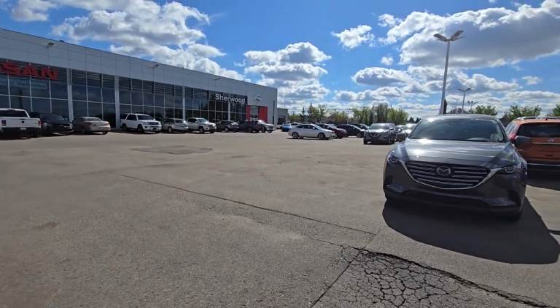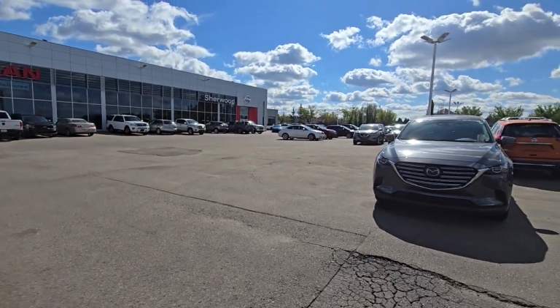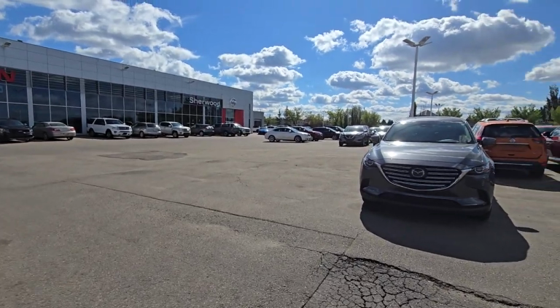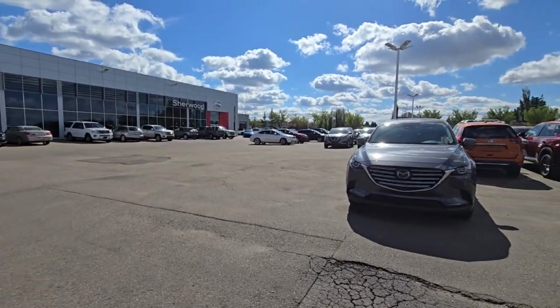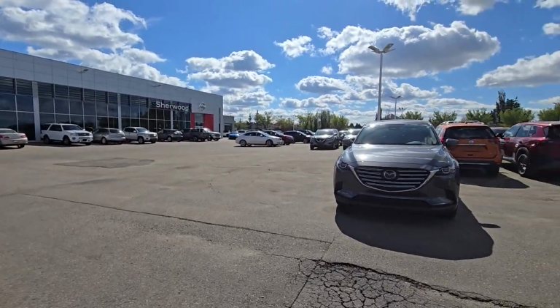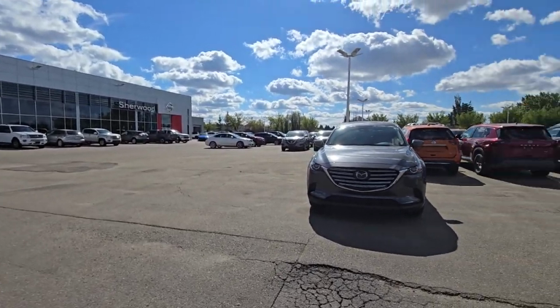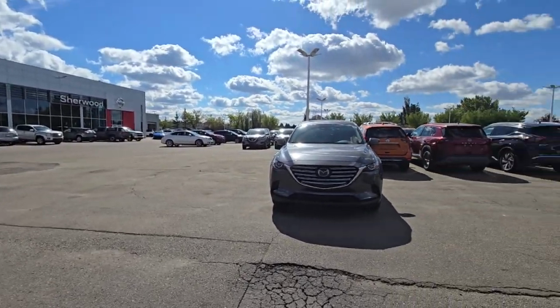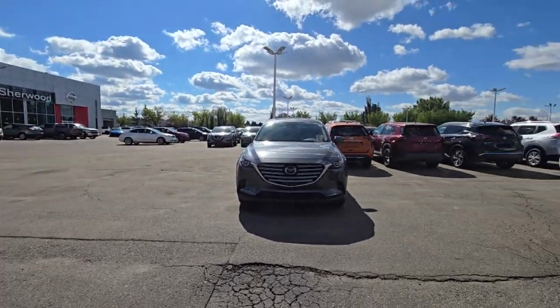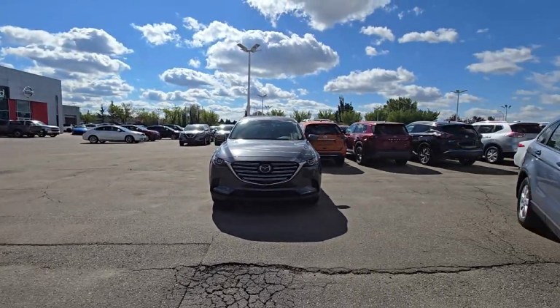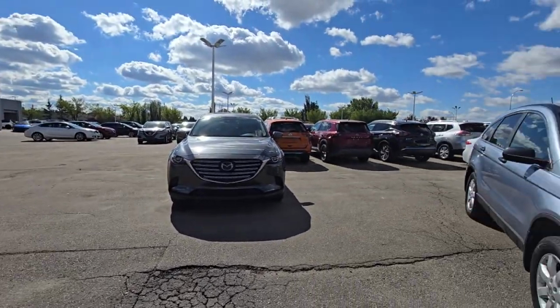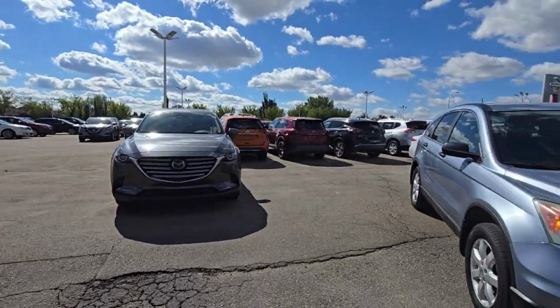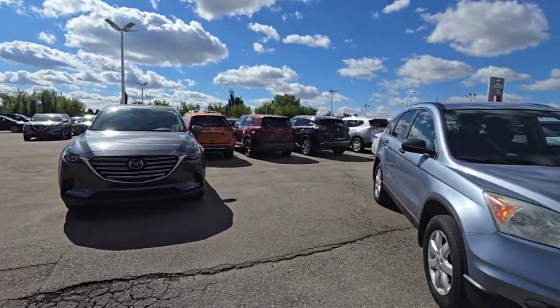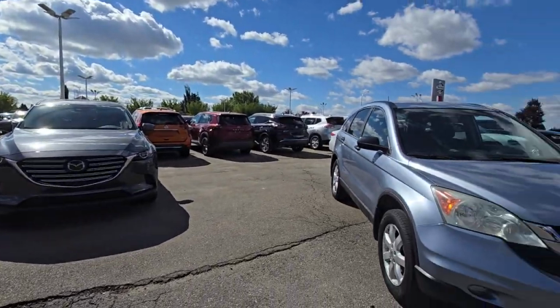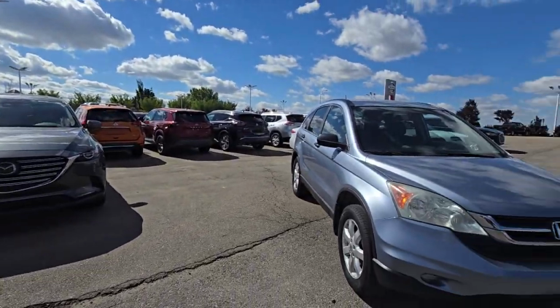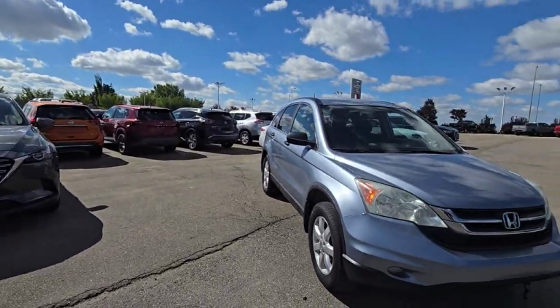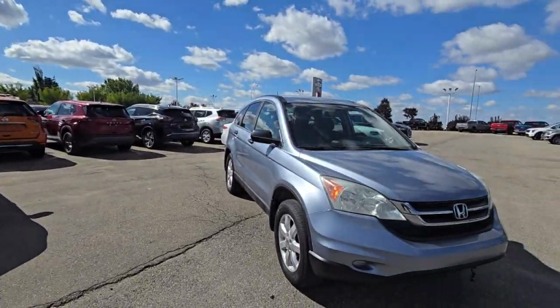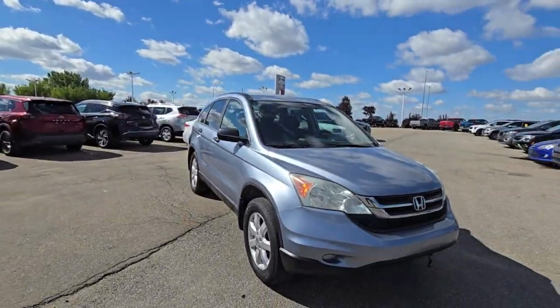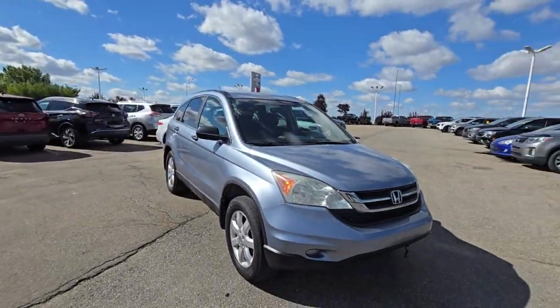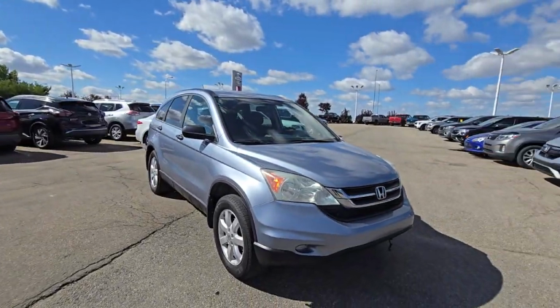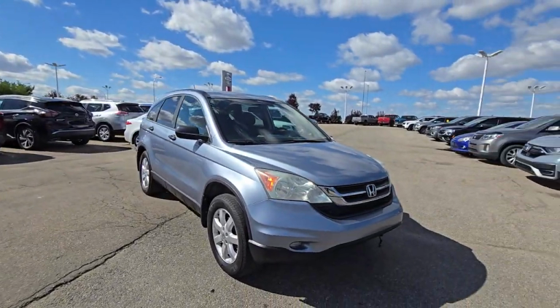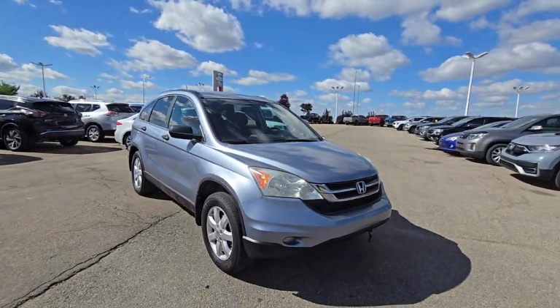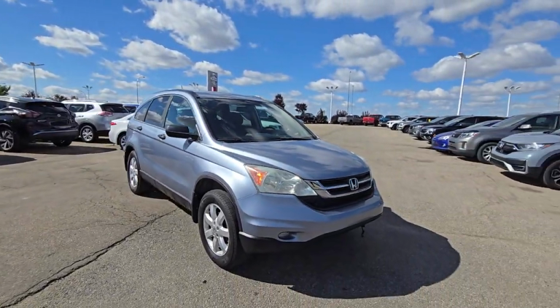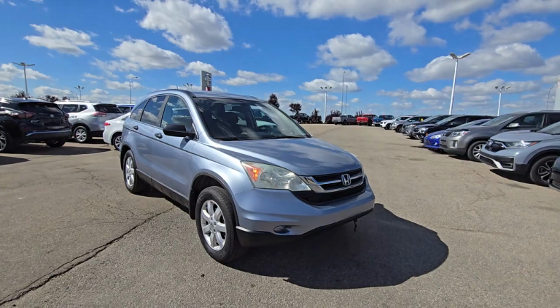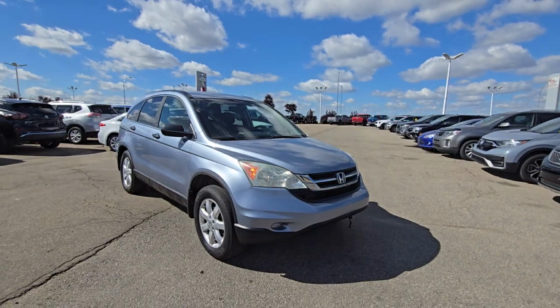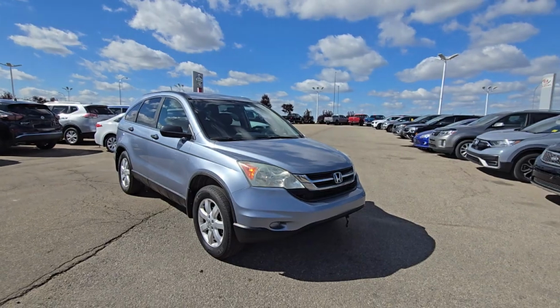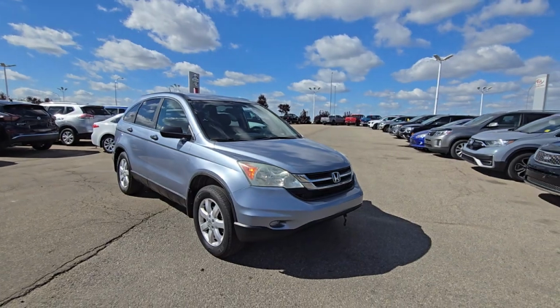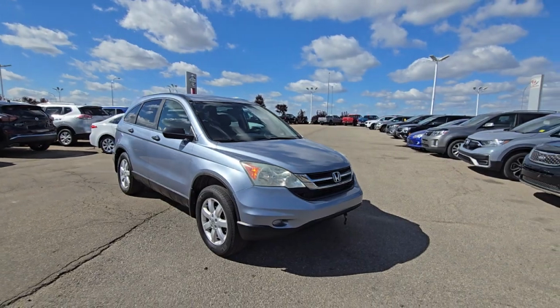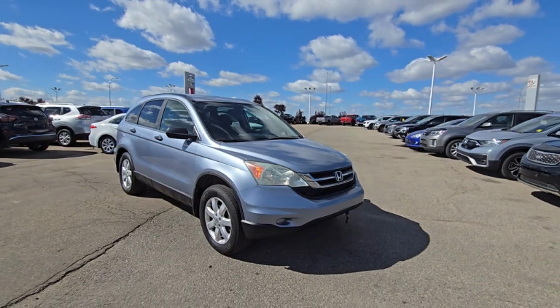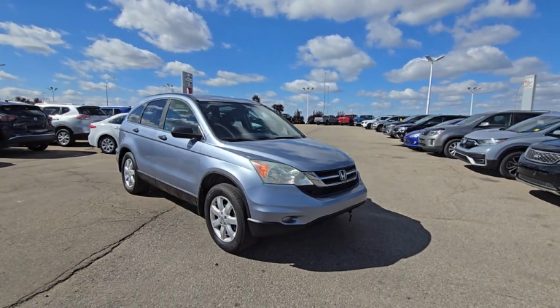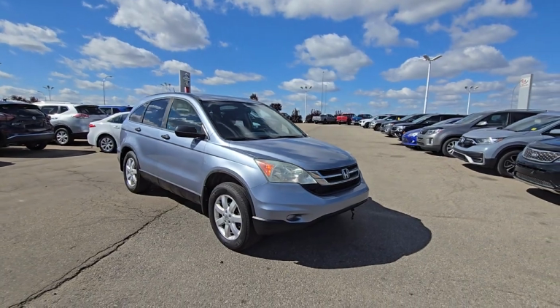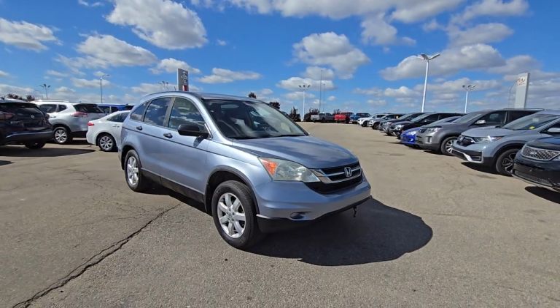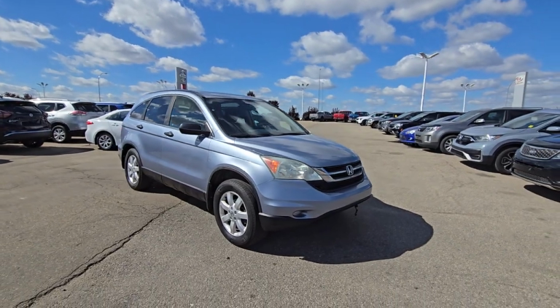Good afternoon, this is Hoppy from Chevron Nissan. Here's a quick video on this 2011 Honda CR-V.